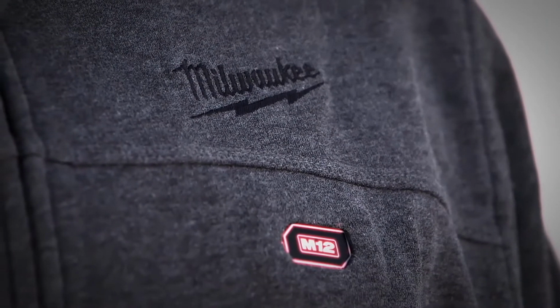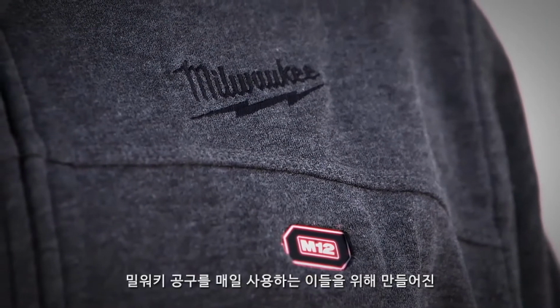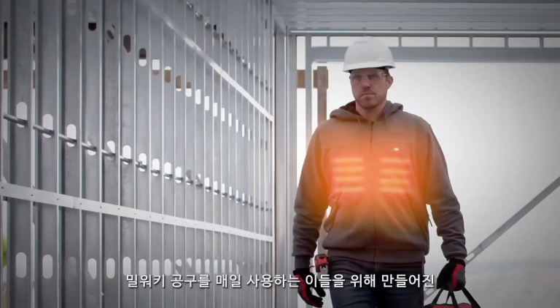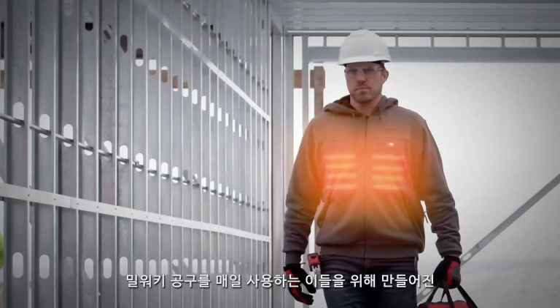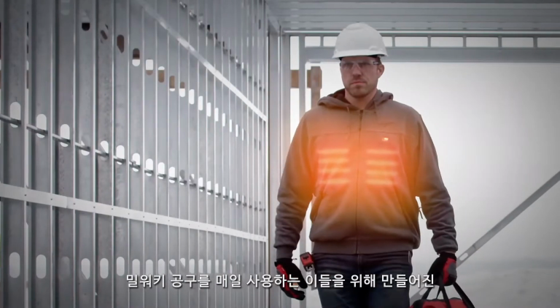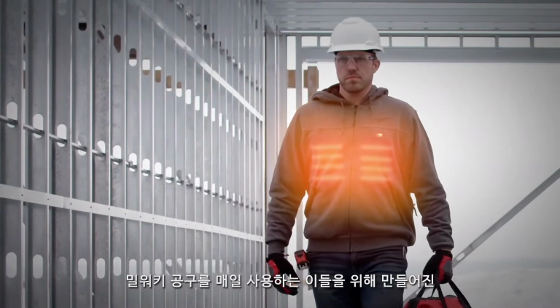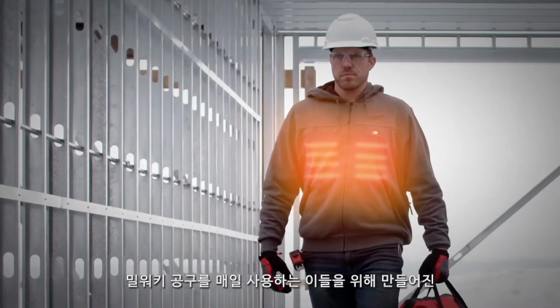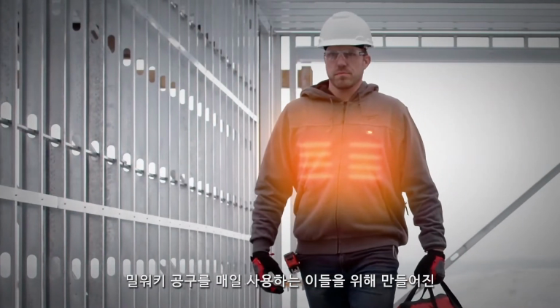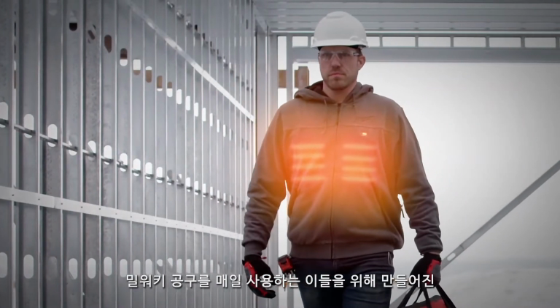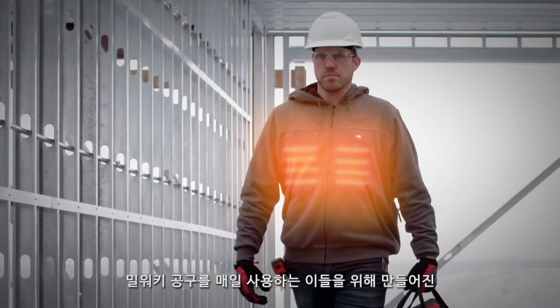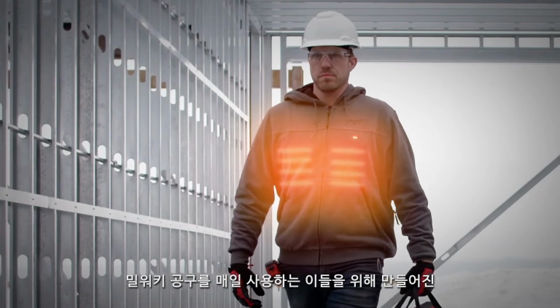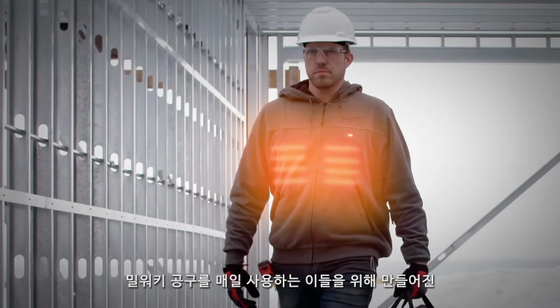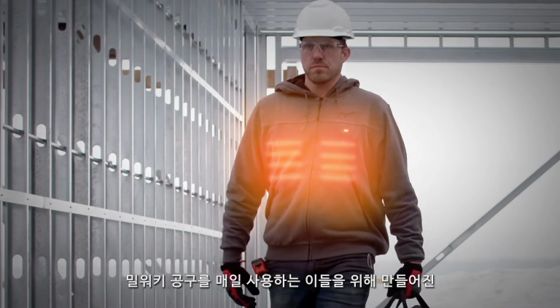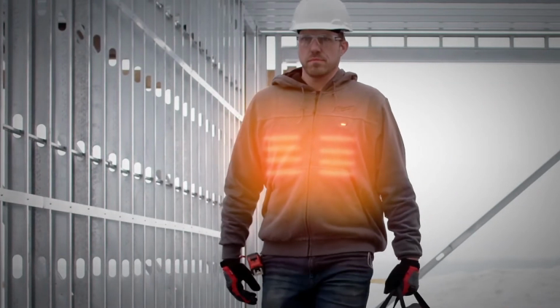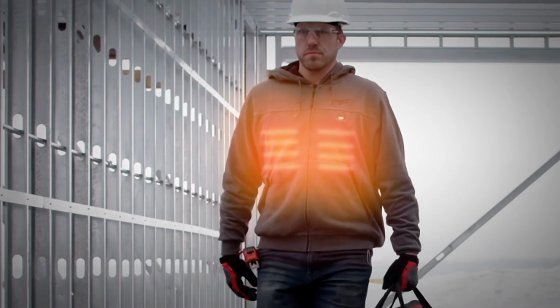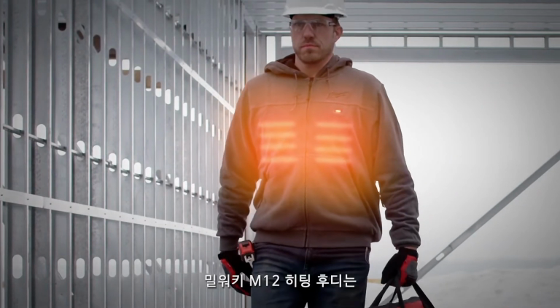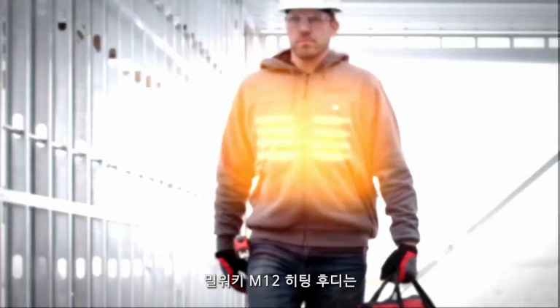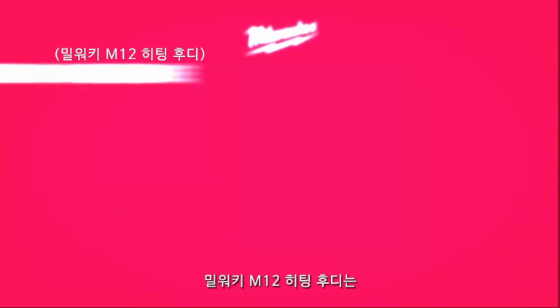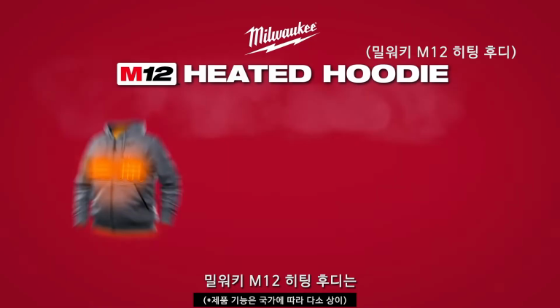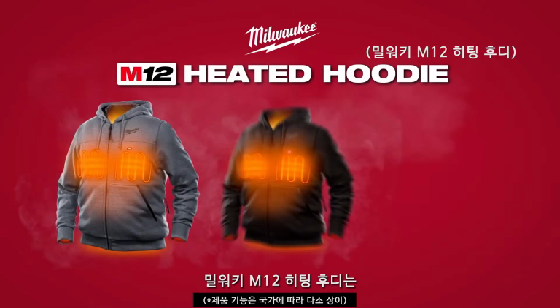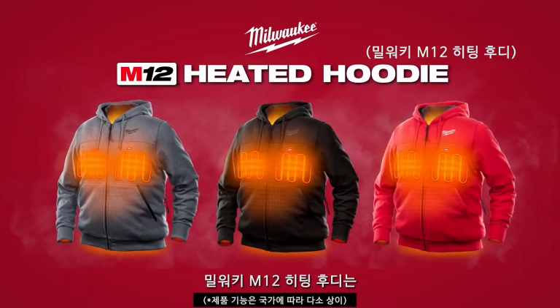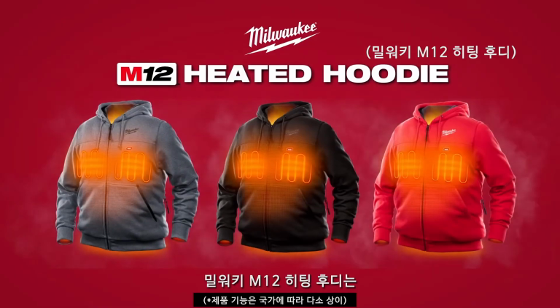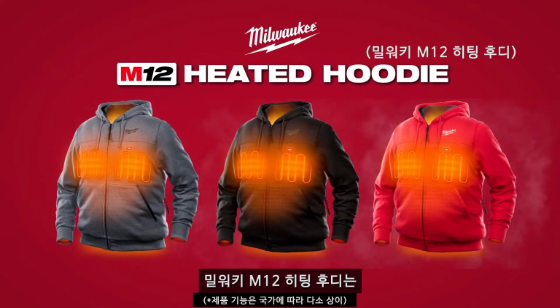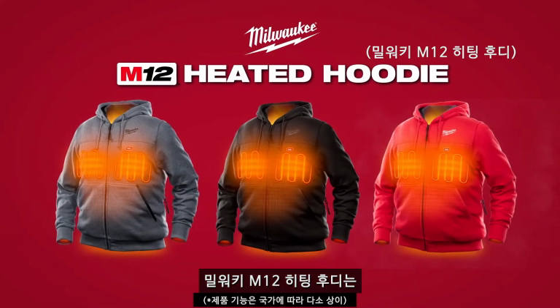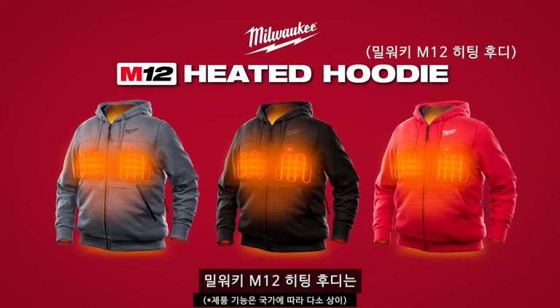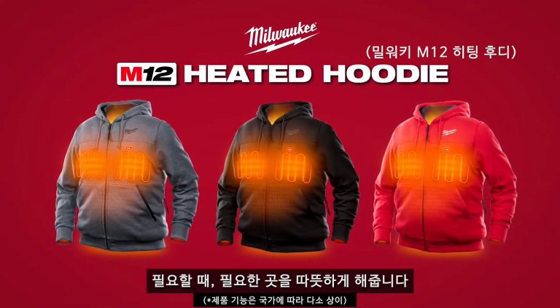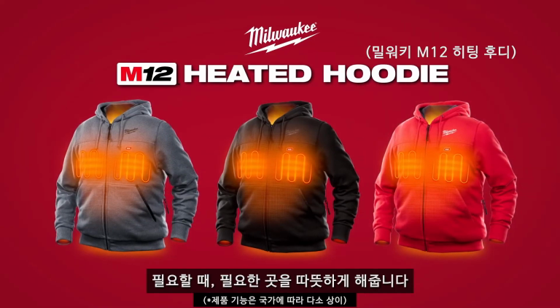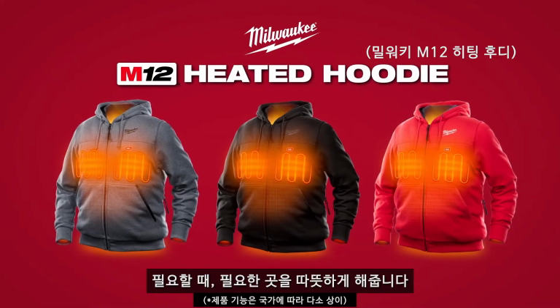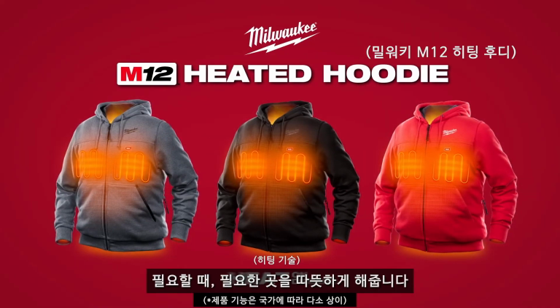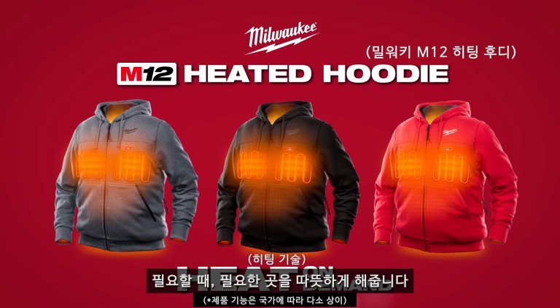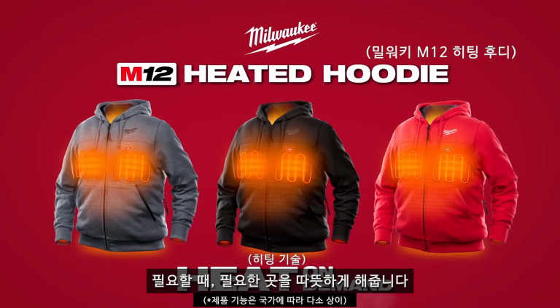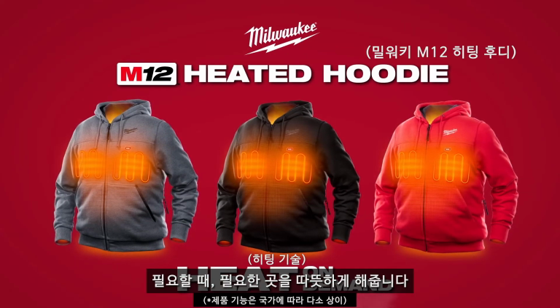Built for those who work with our tools every day, the Milwaukee M12 Heated Hoodie delivers heat on demand.